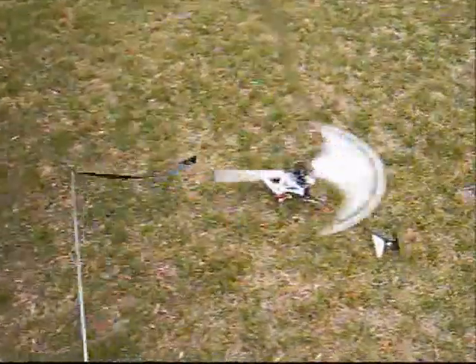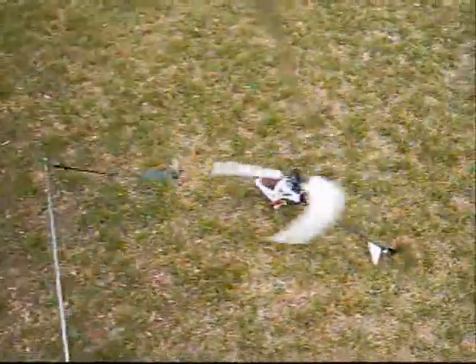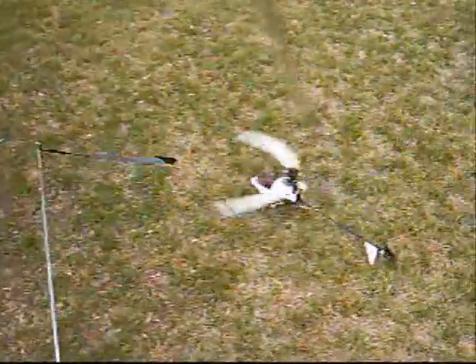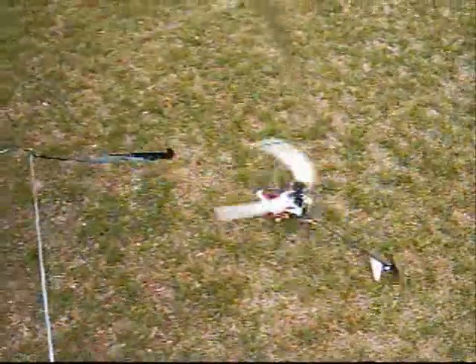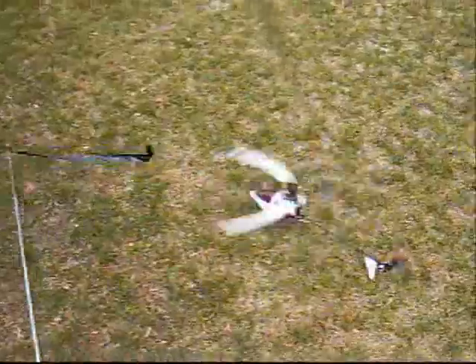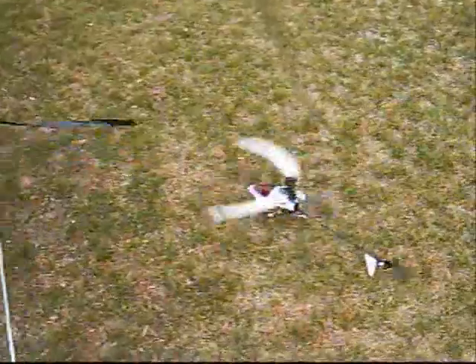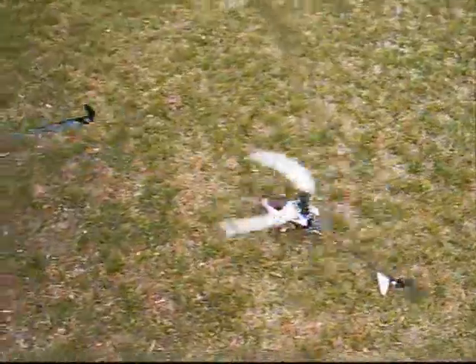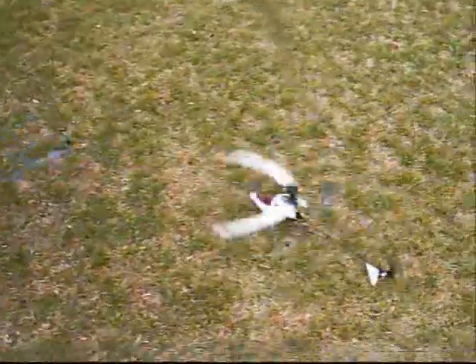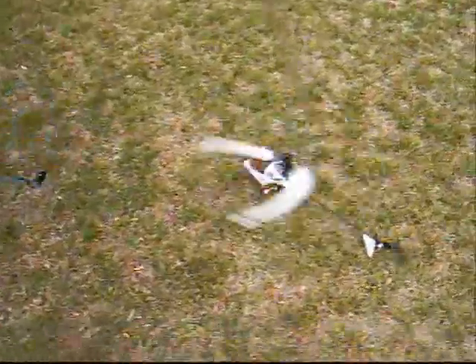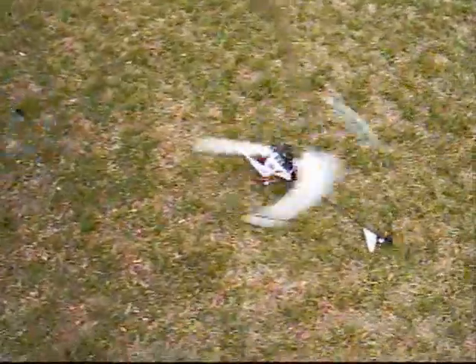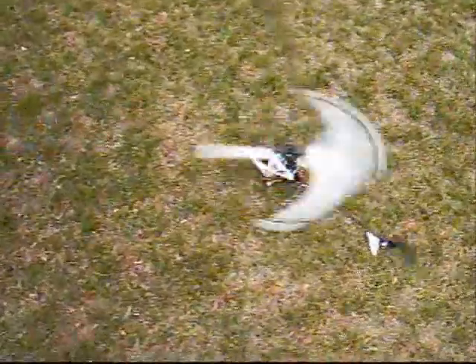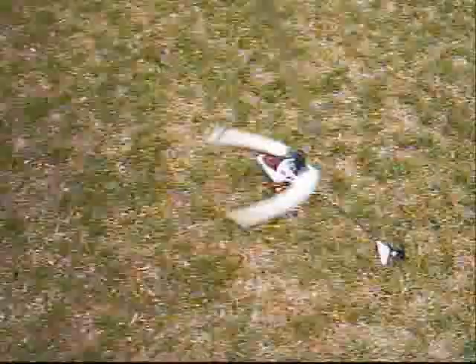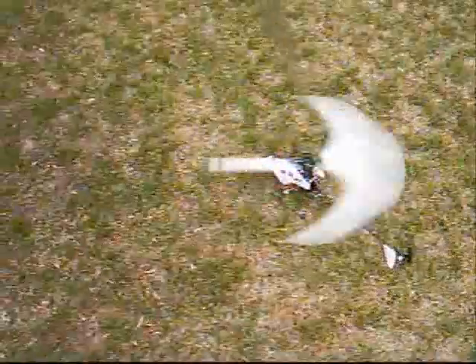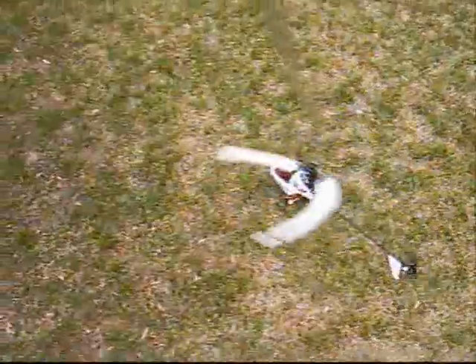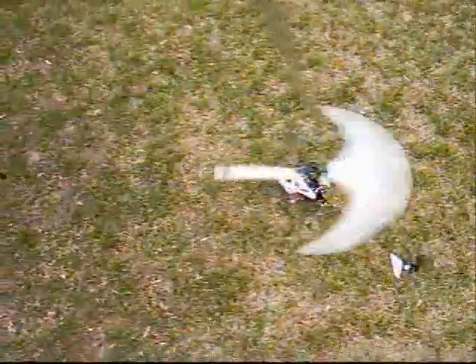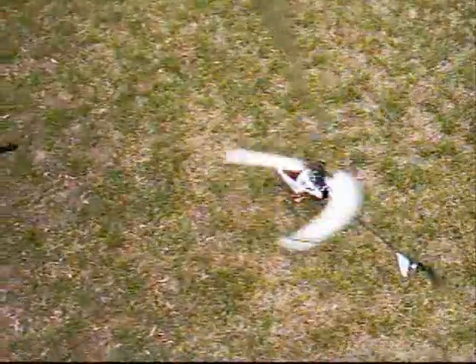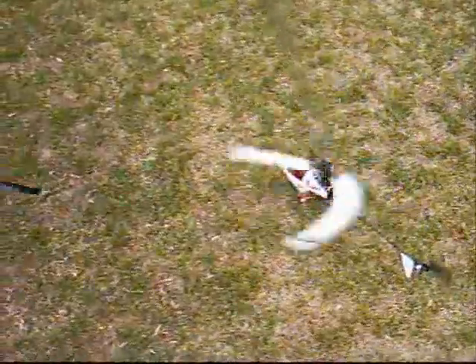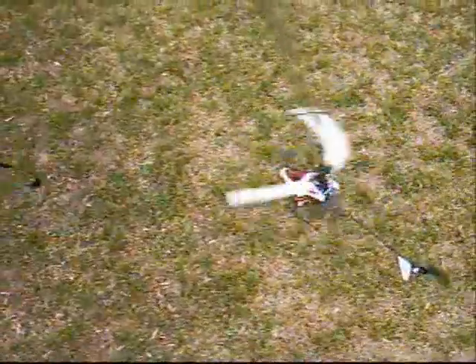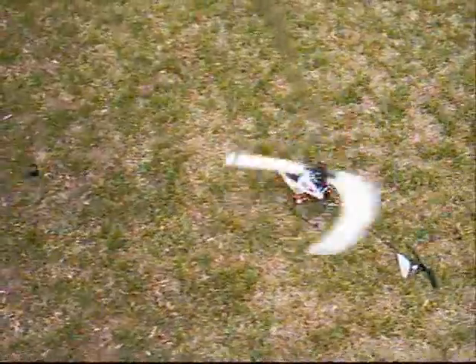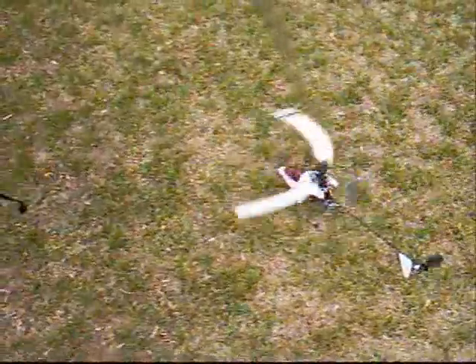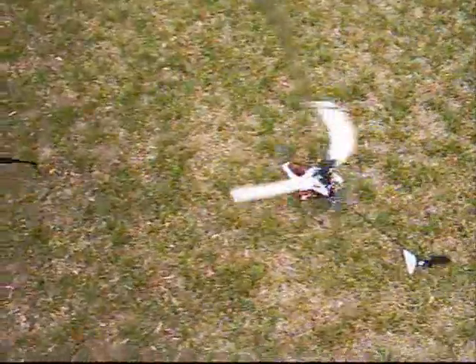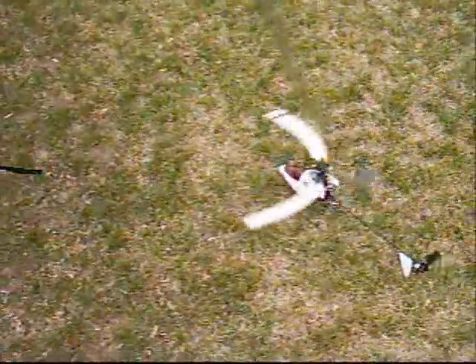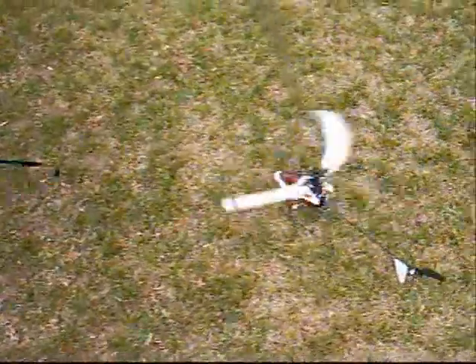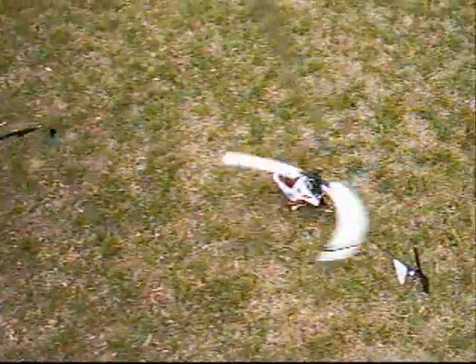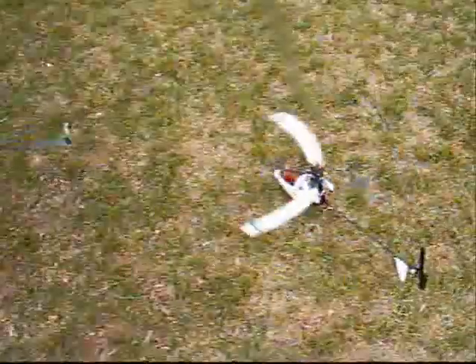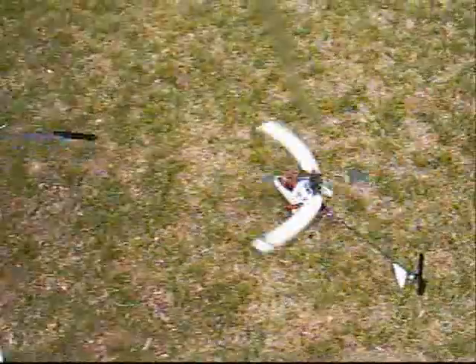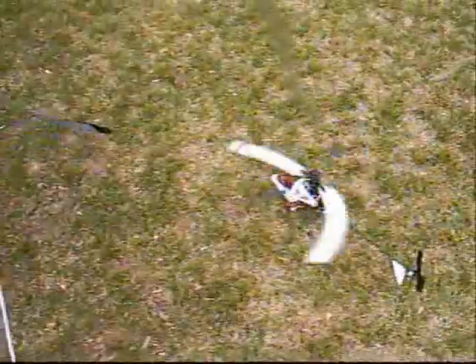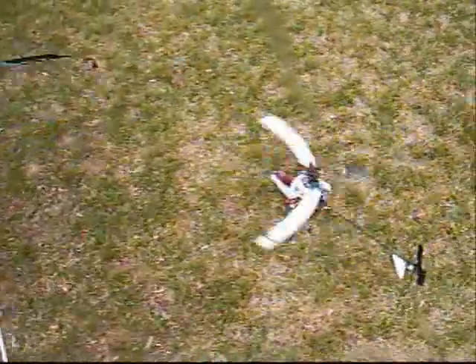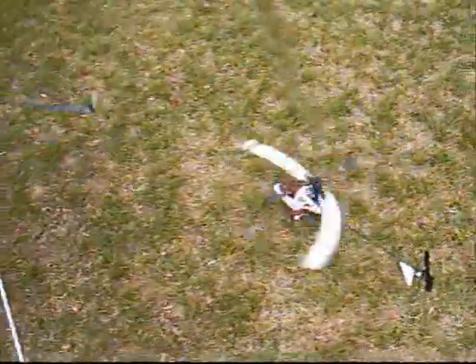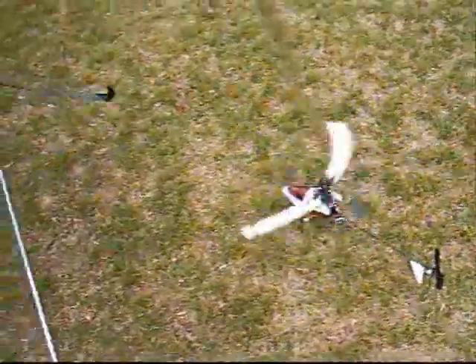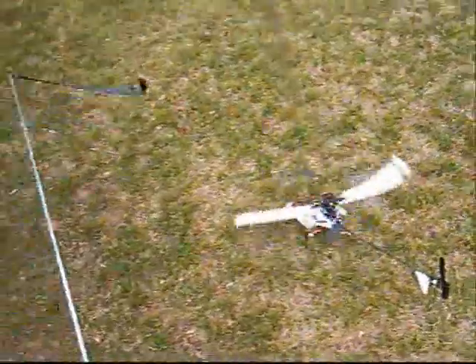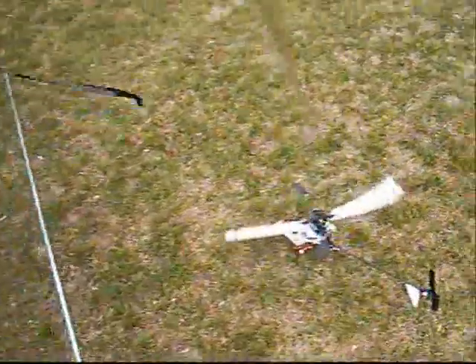It's going to fly upside down great, I can tell. Well, not today! Ha ha ha.